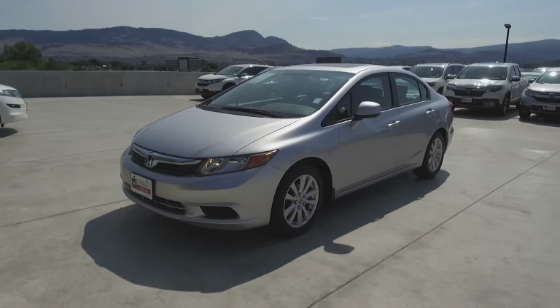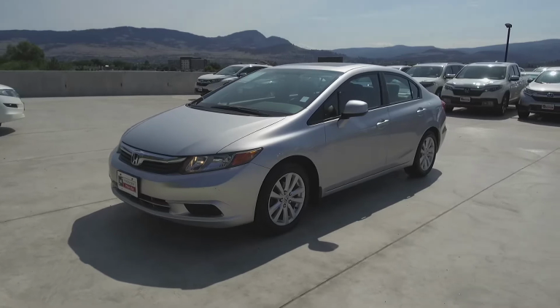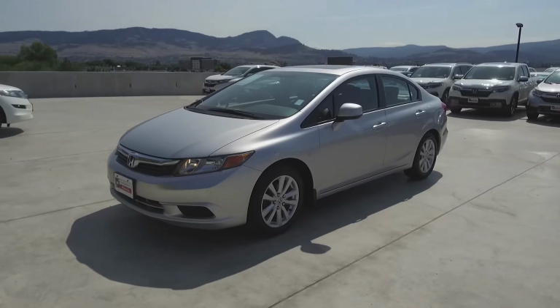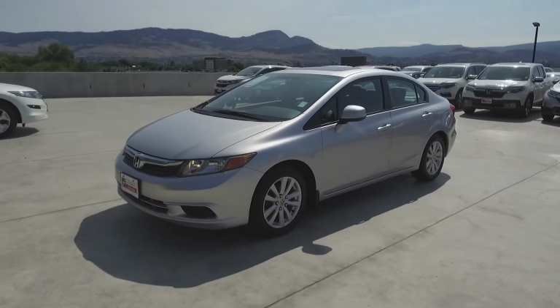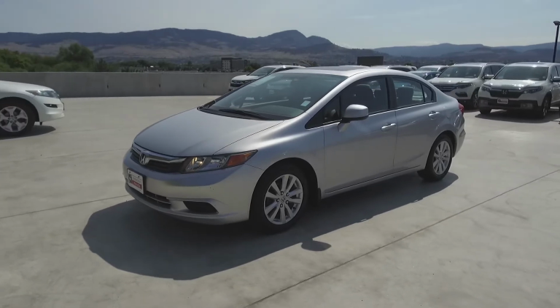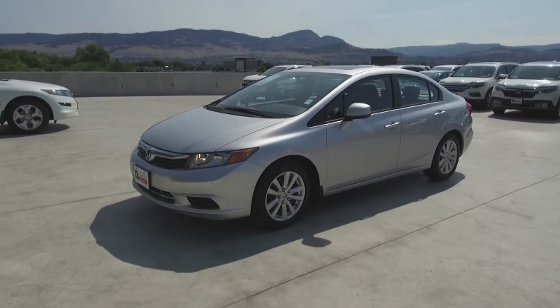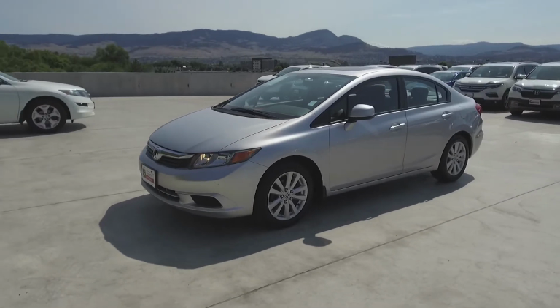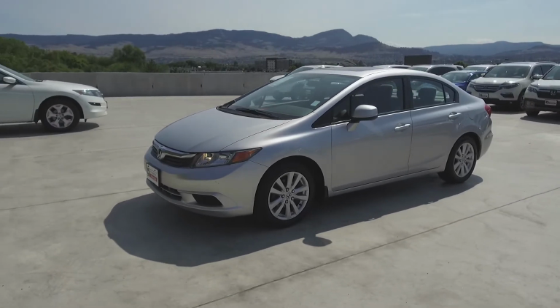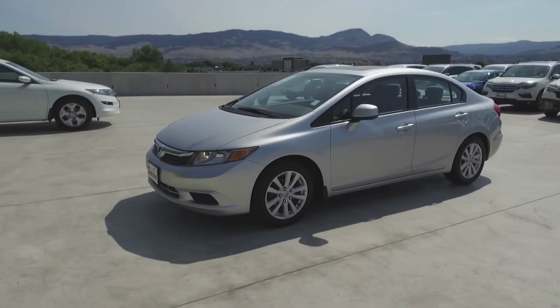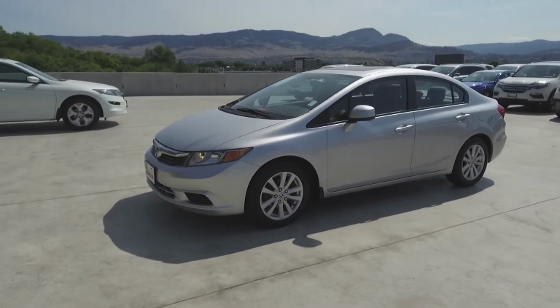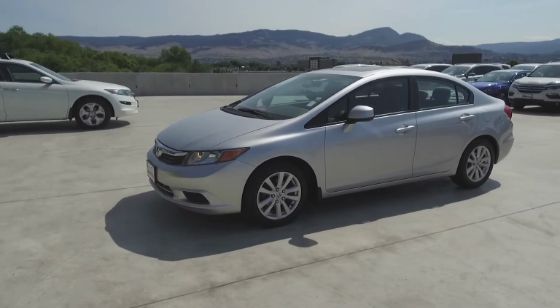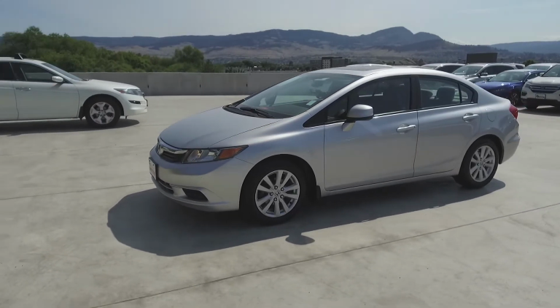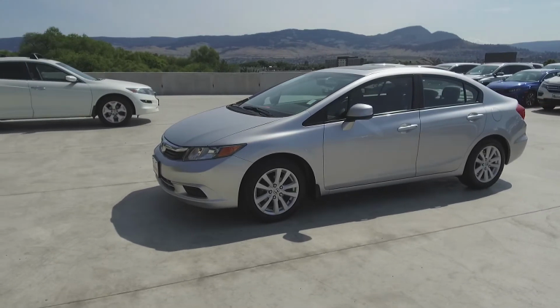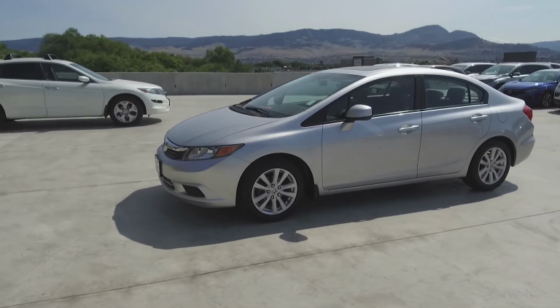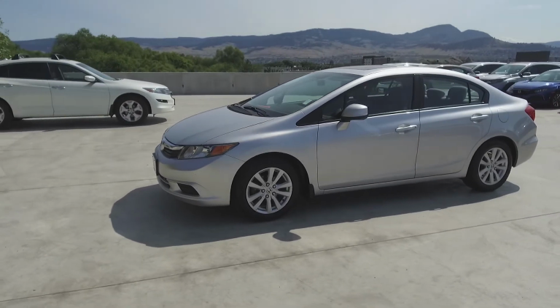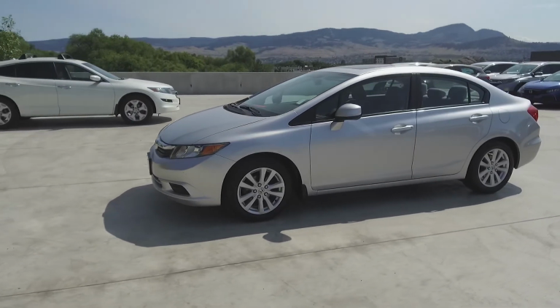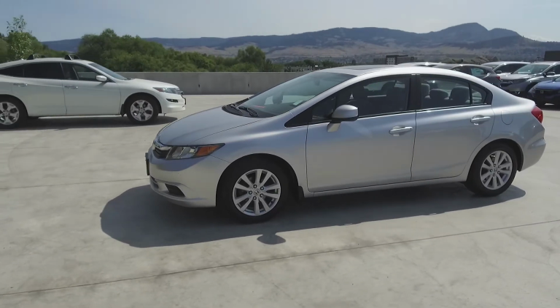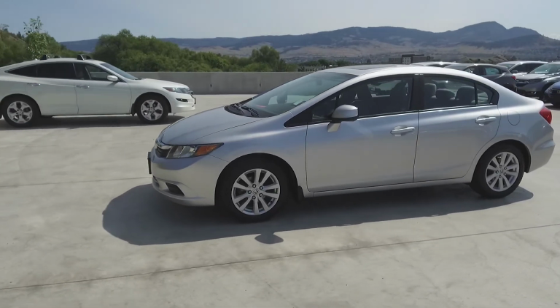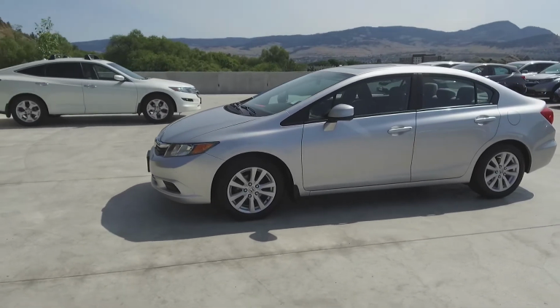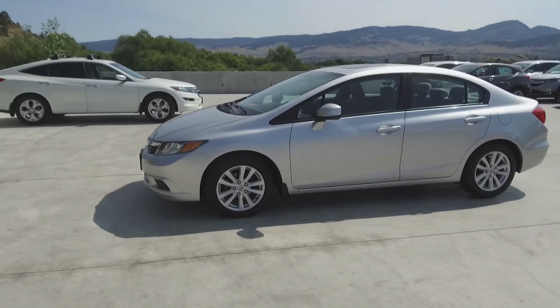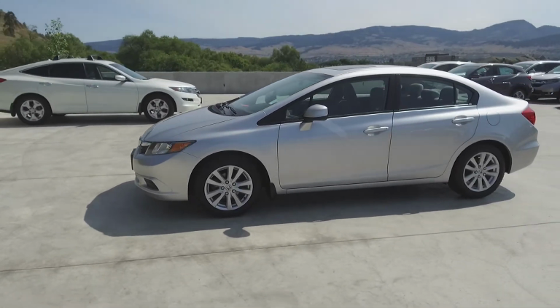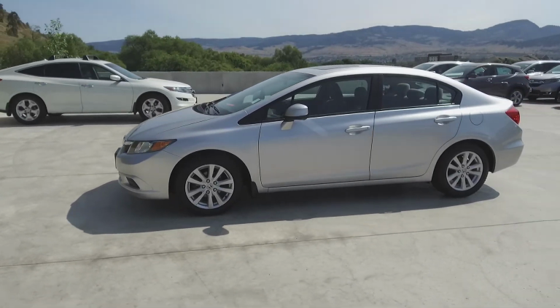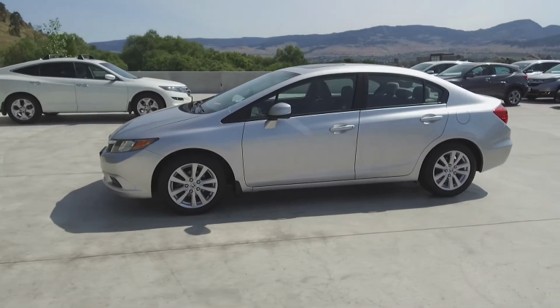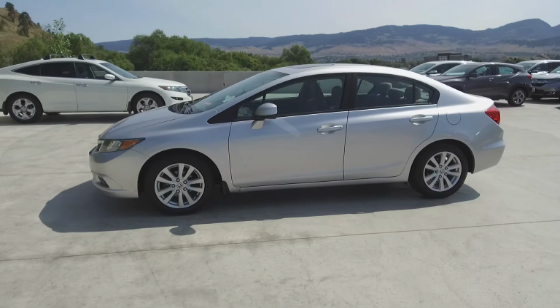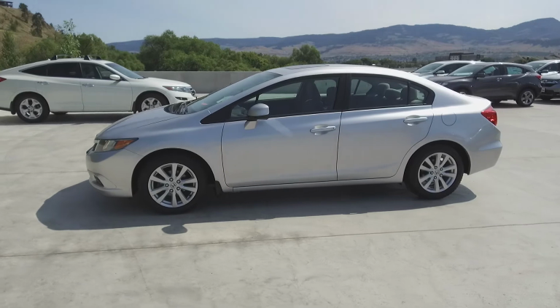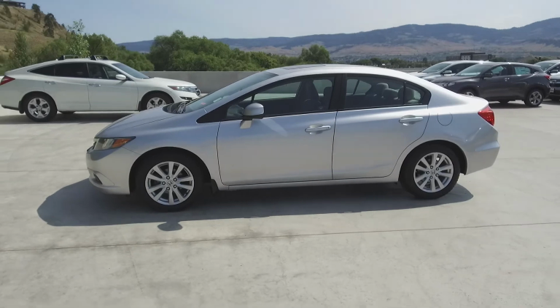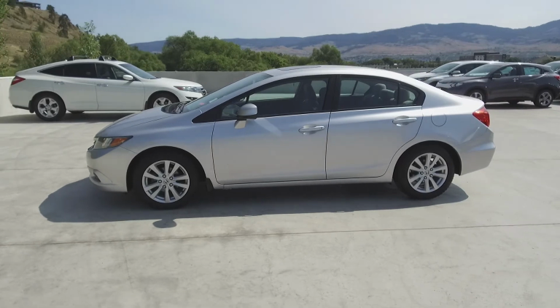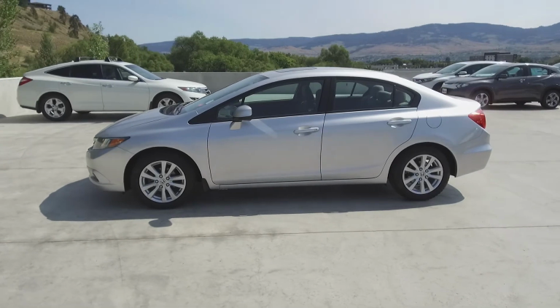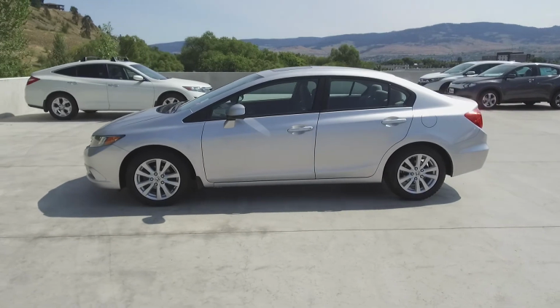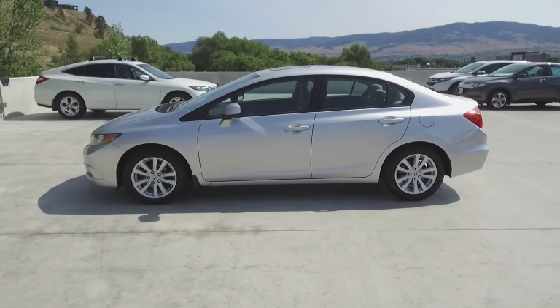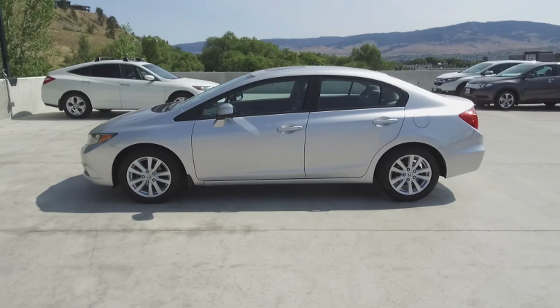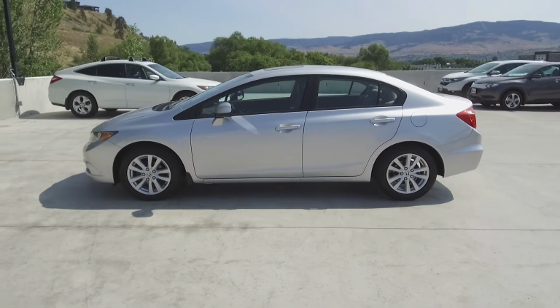This Civic Sedan has been well-serviced, has had no accidents or damage, is a local Kelowna vehicle, and was driven by non-smokers.